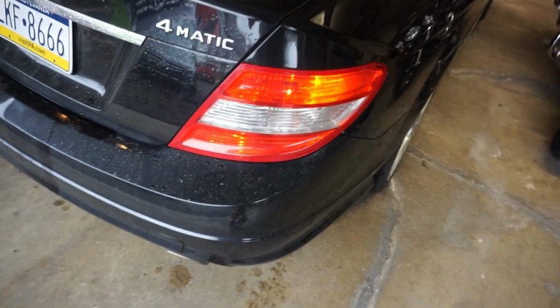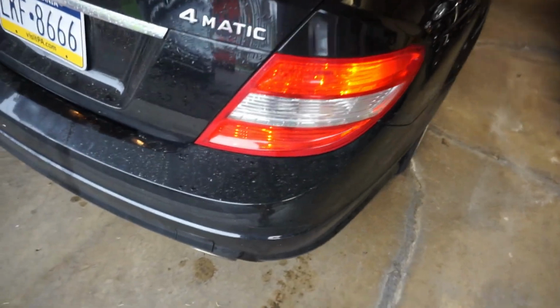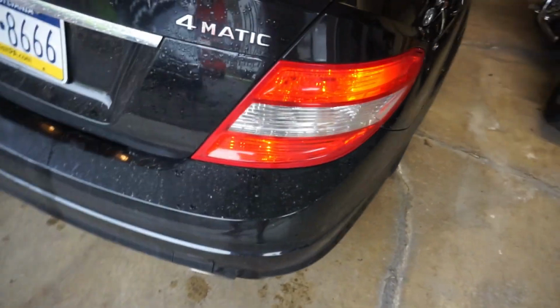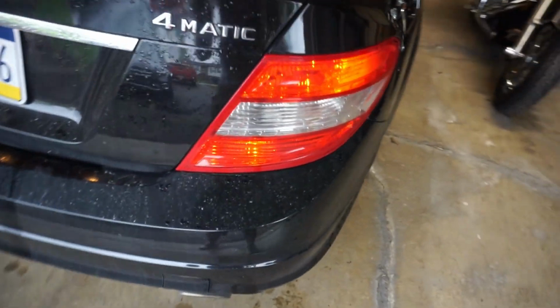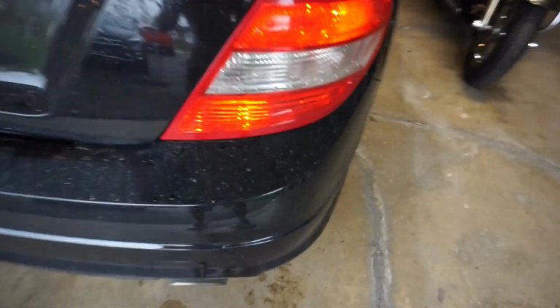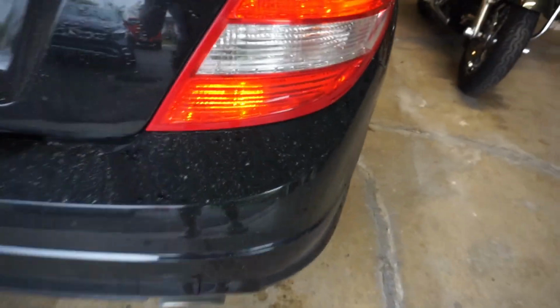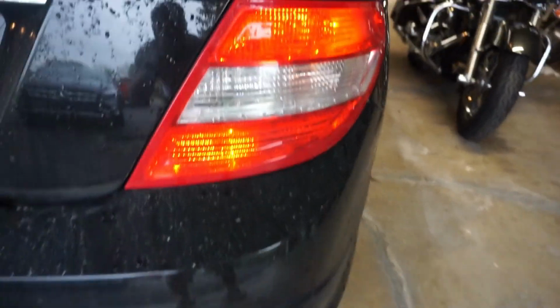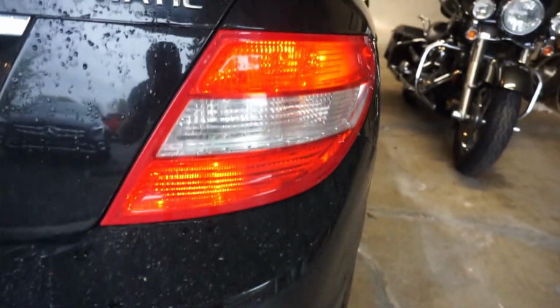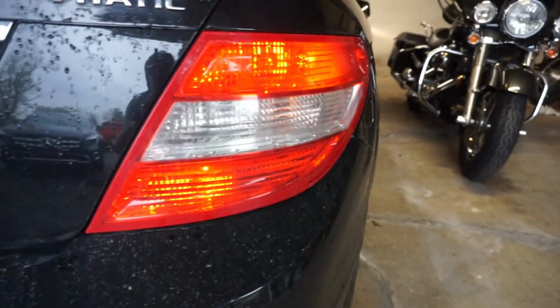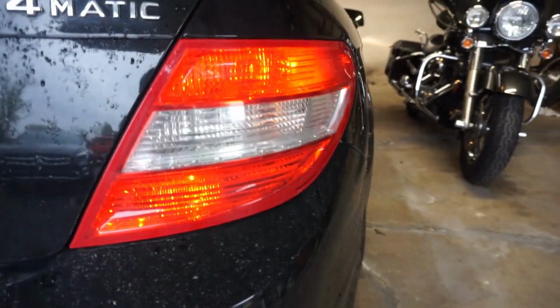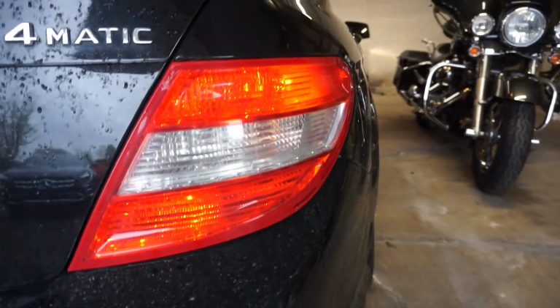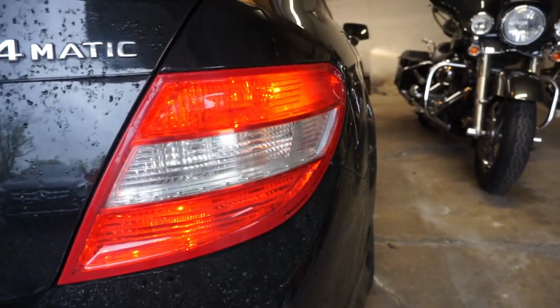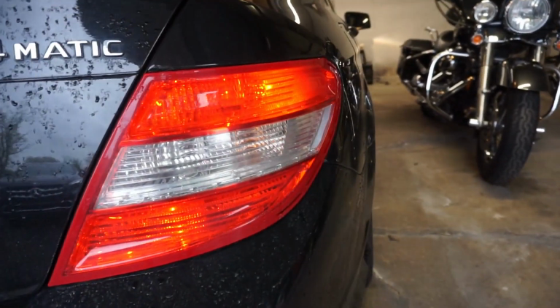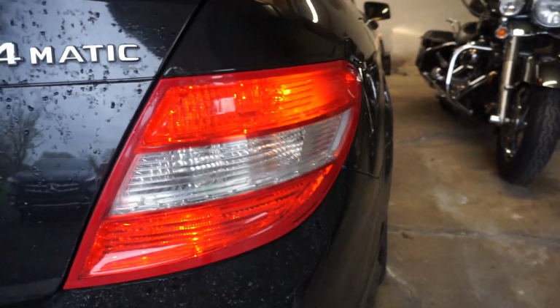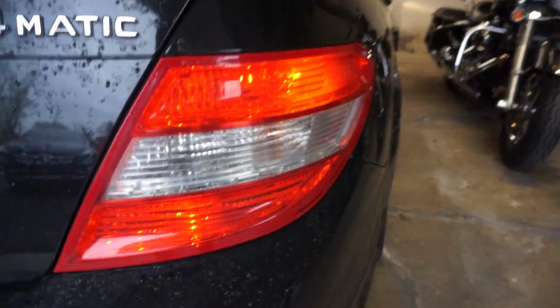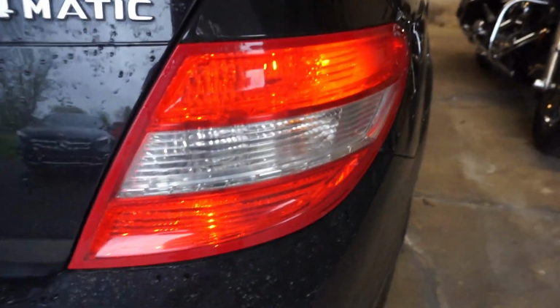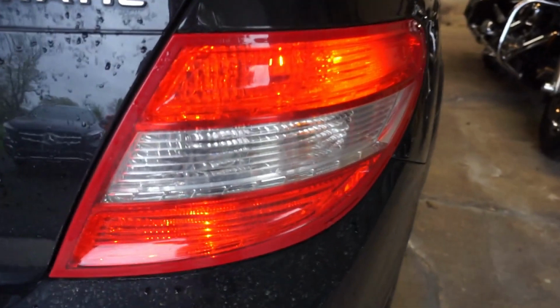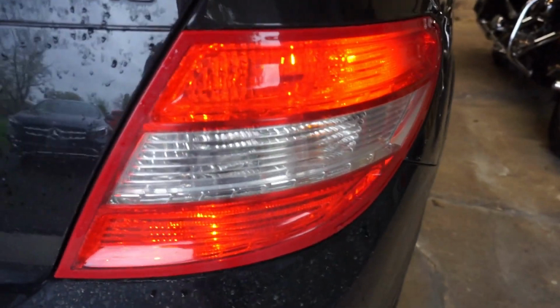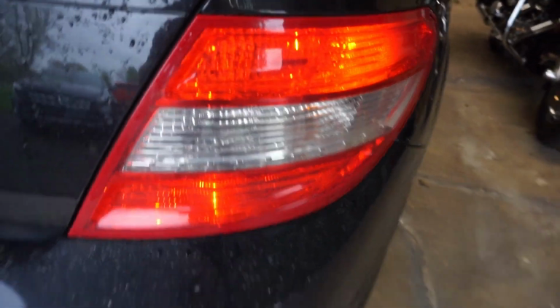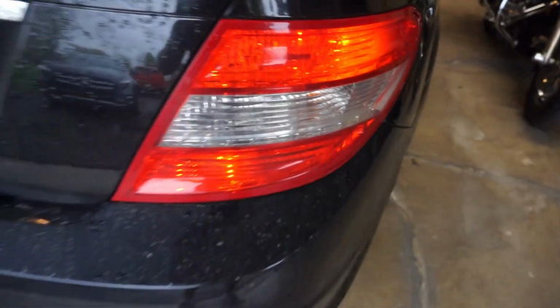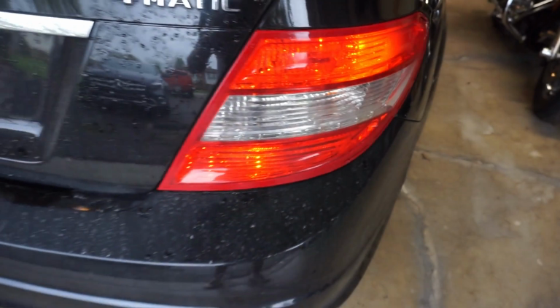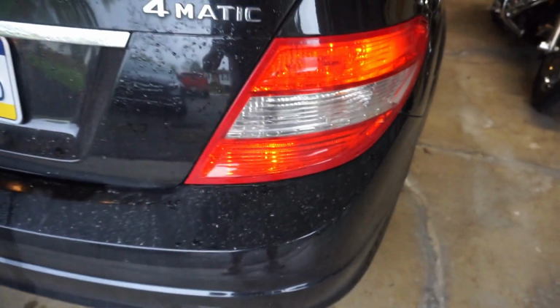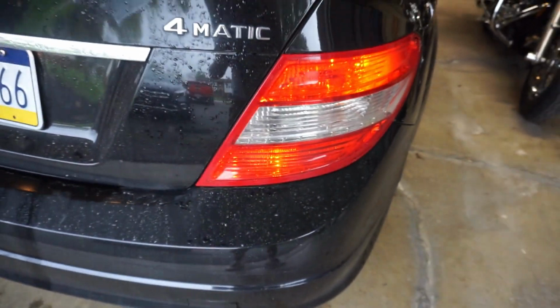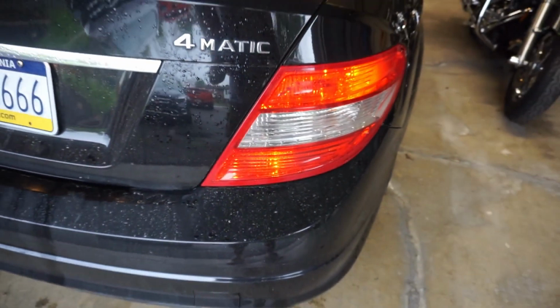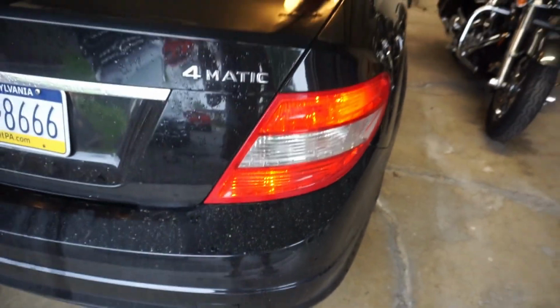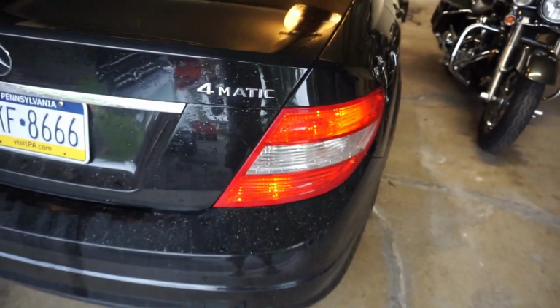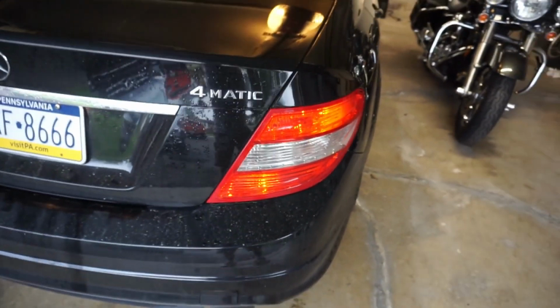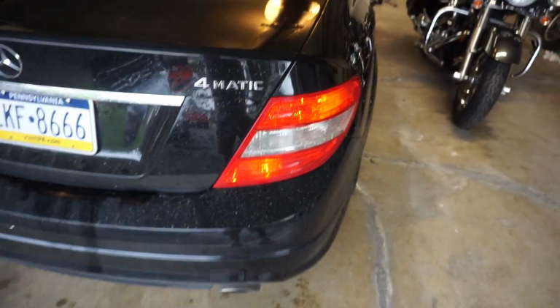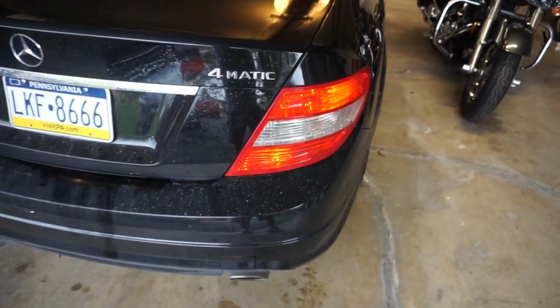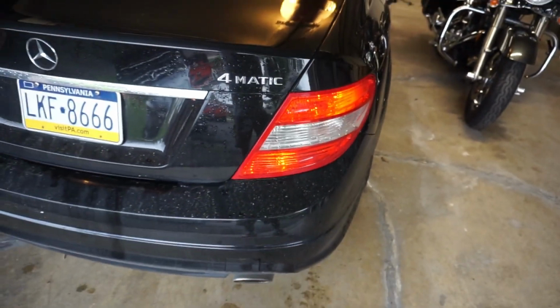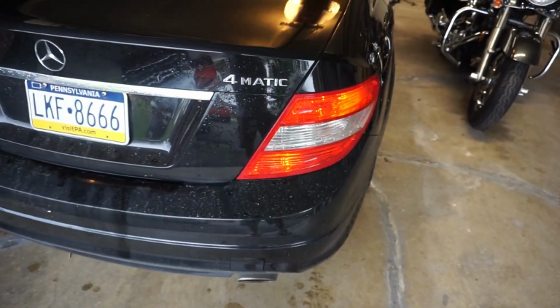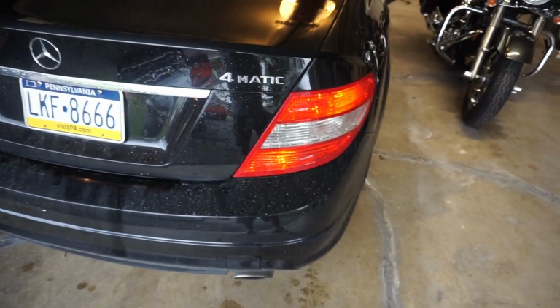I don't know. Maybe there's an extra bulb in there that's burnt out or something. Let's check it out.